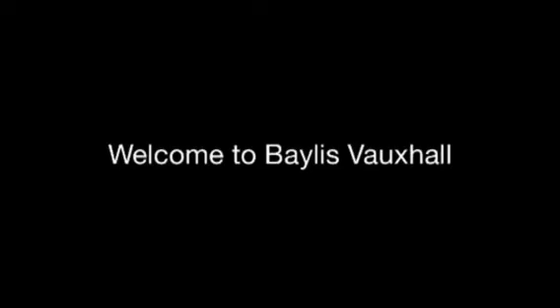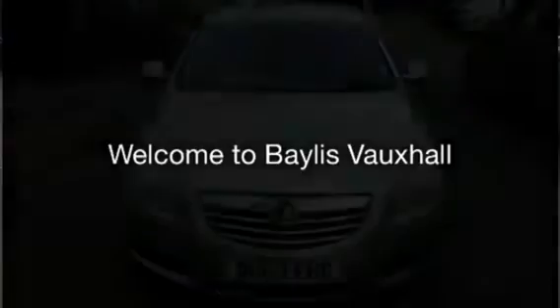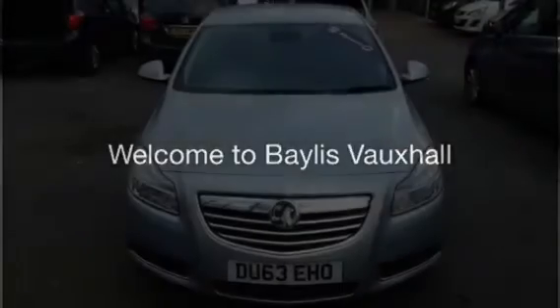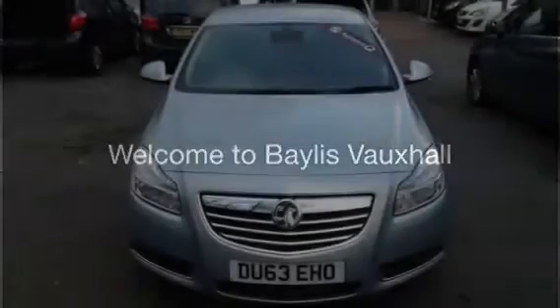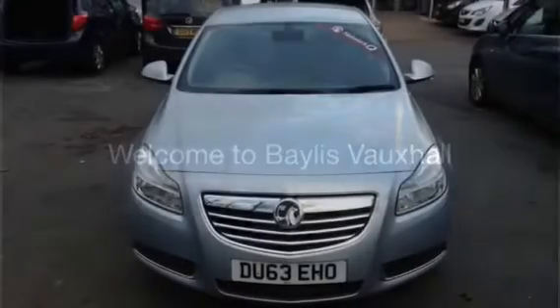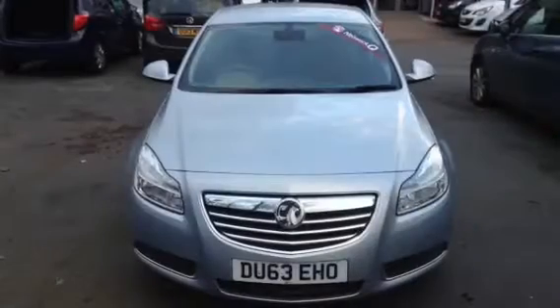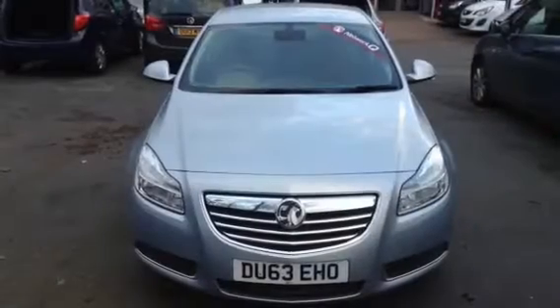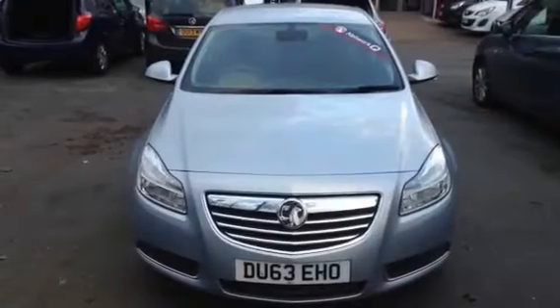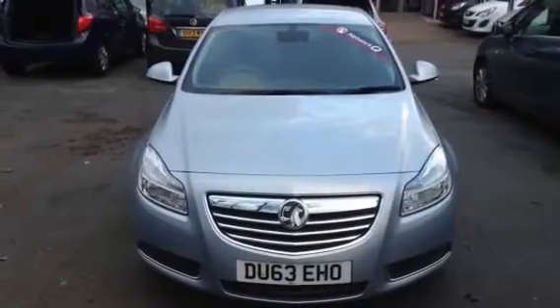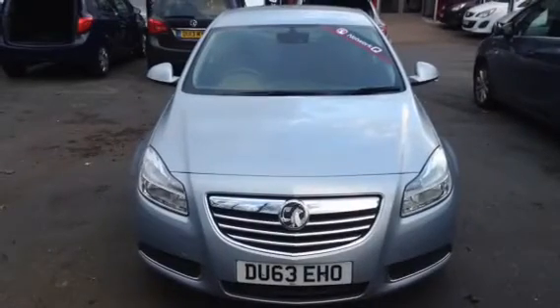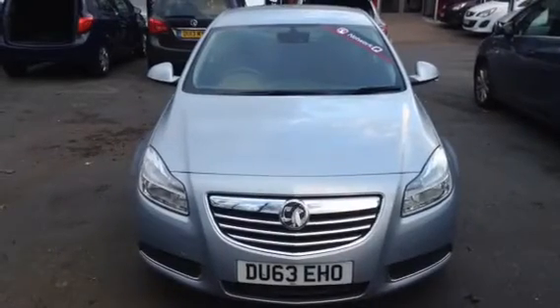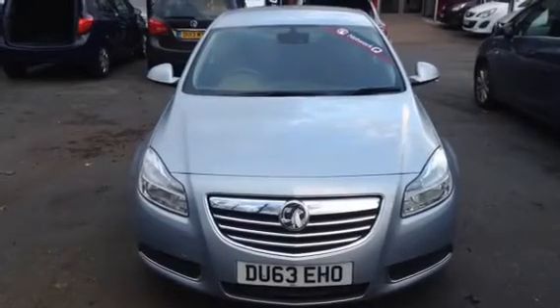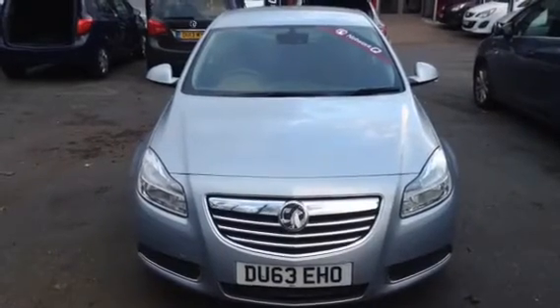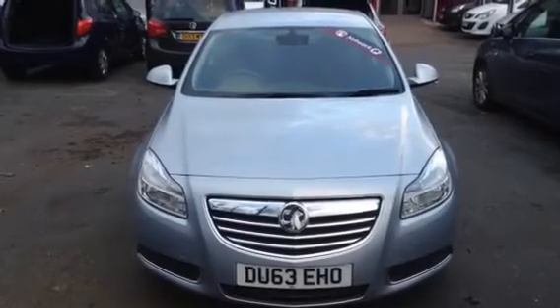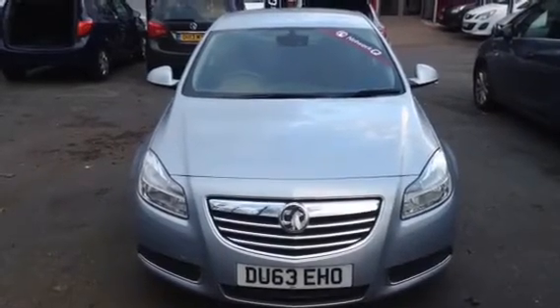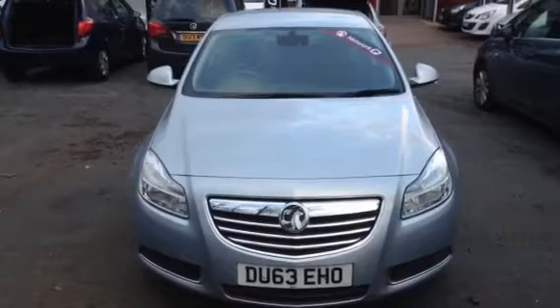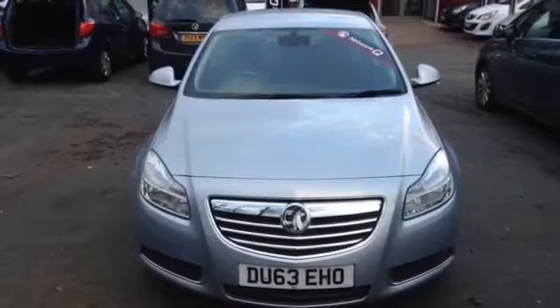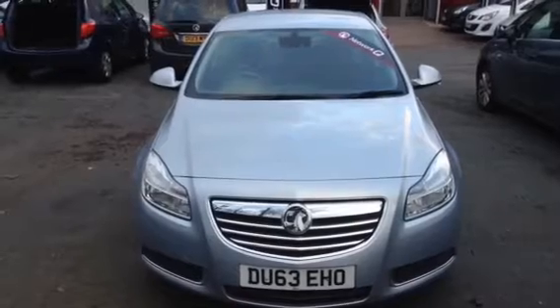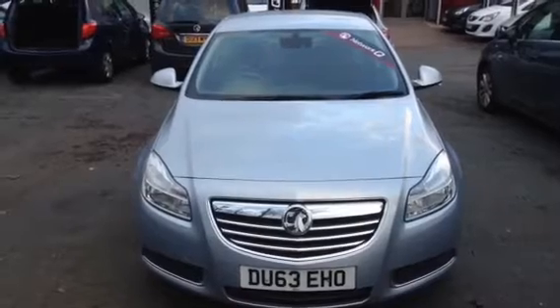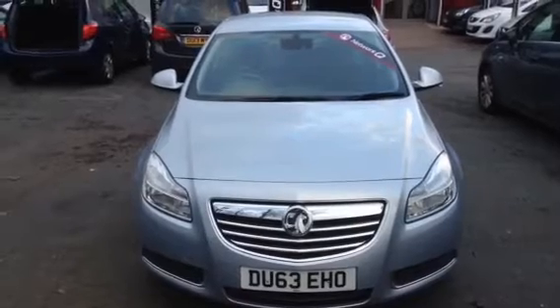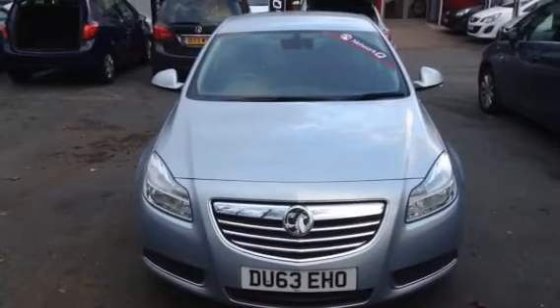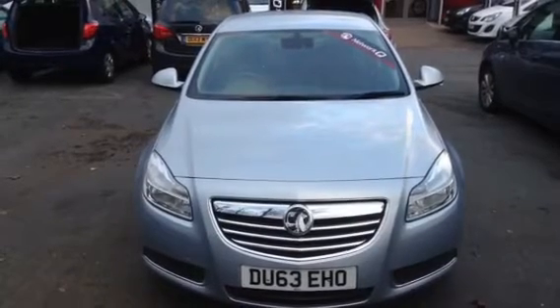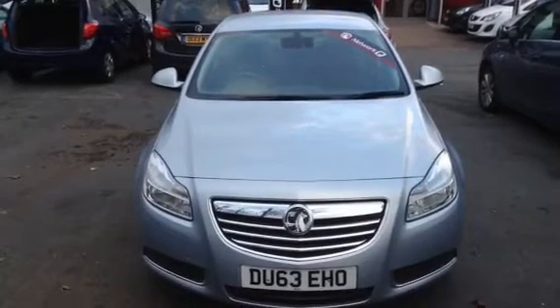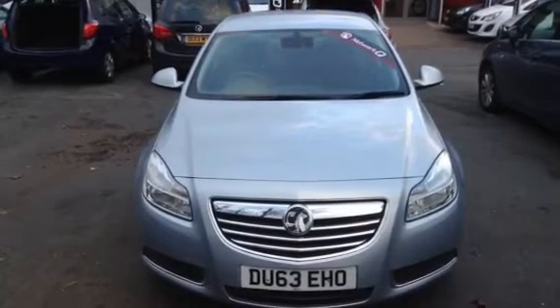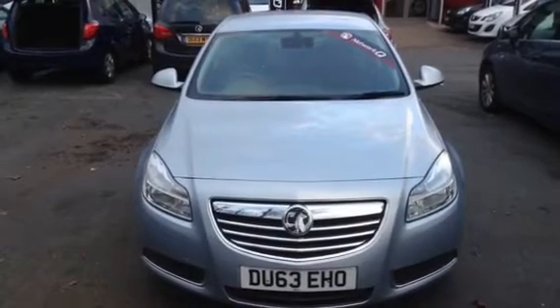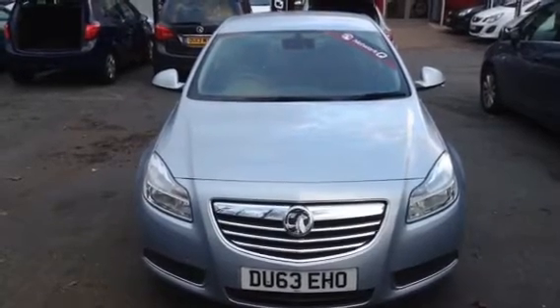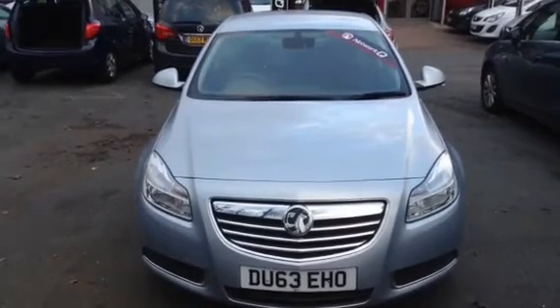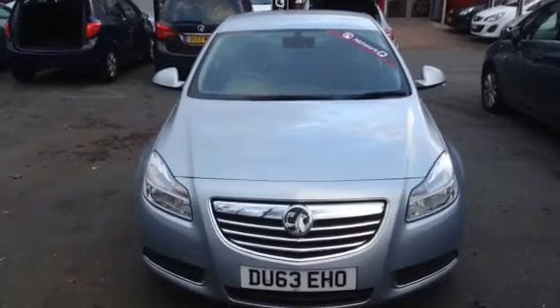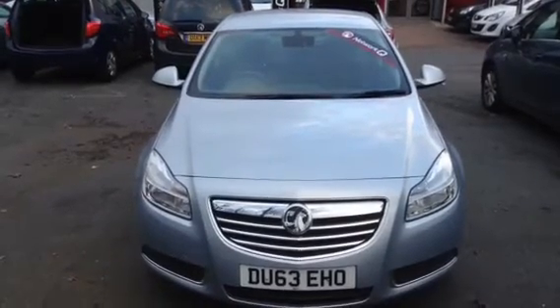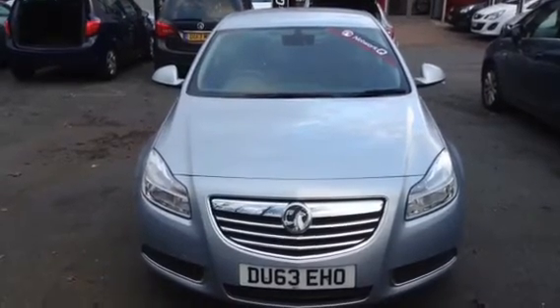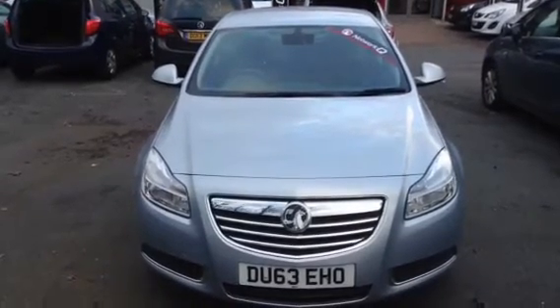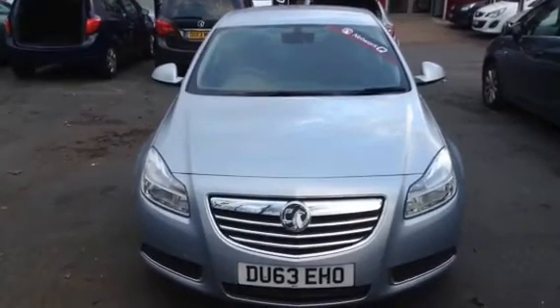Hello, welcome to Bayless Vauxhall. Today we're presenting a Vauxhall Insignia 2-litre diesel SE 5-door finished in flip-chip silver.